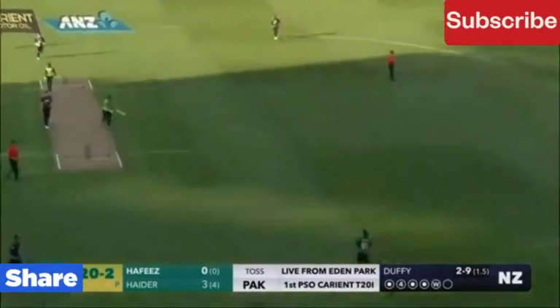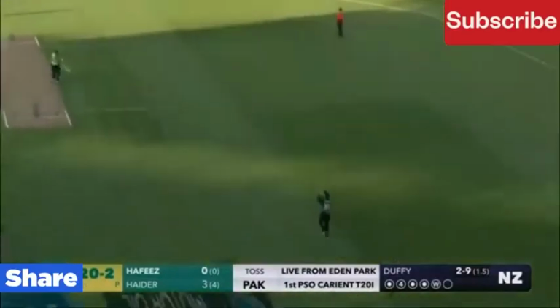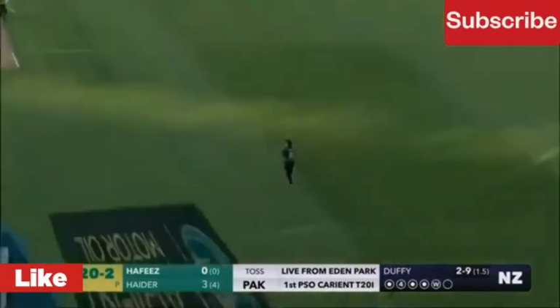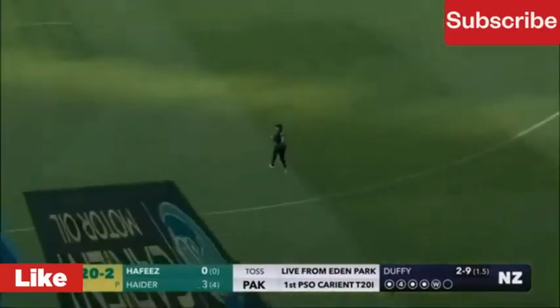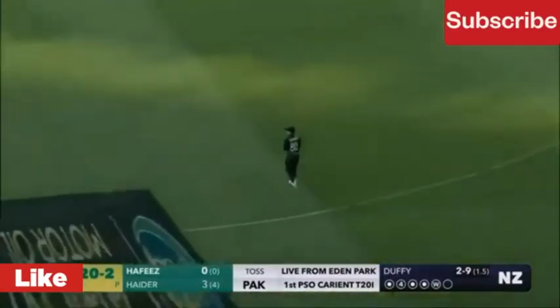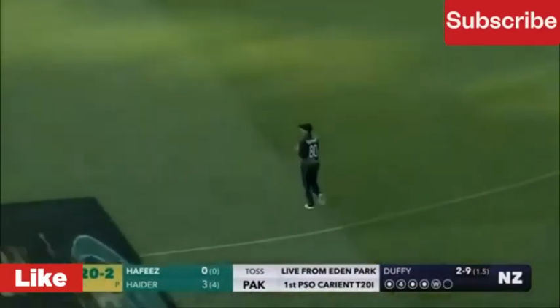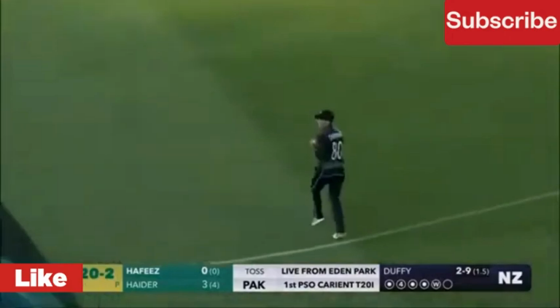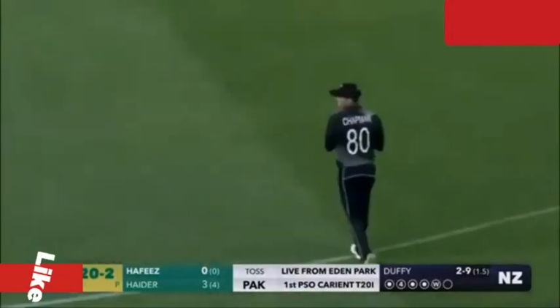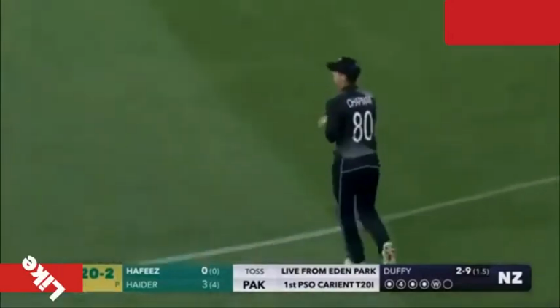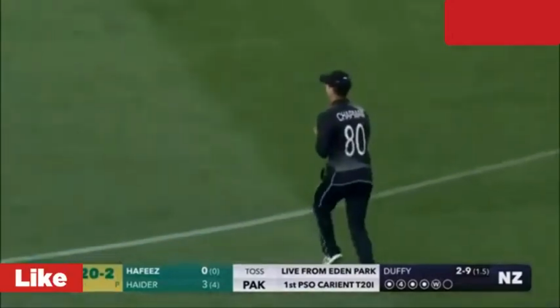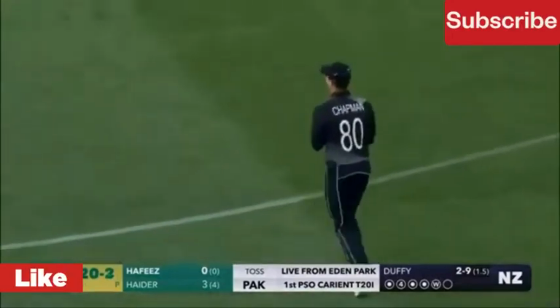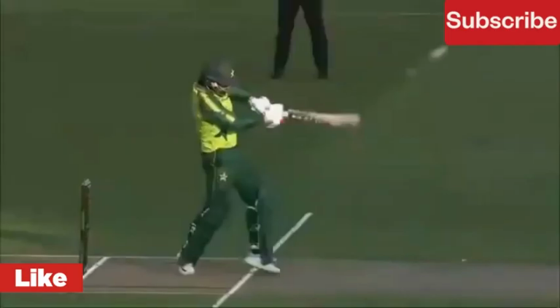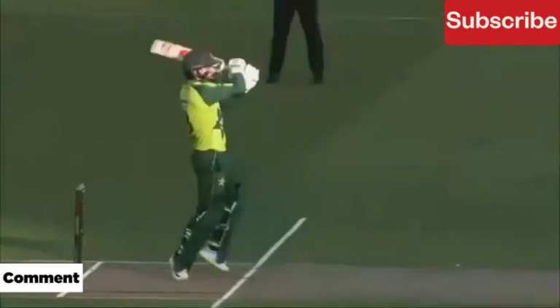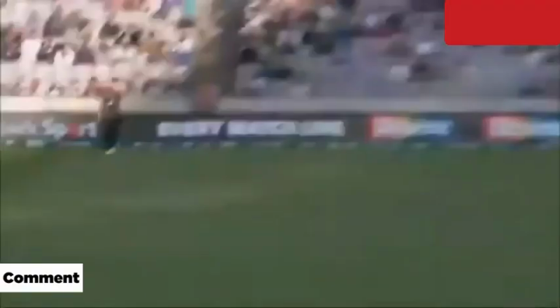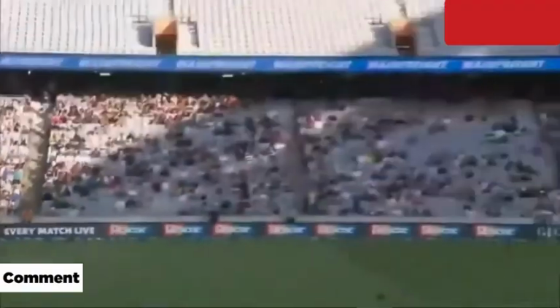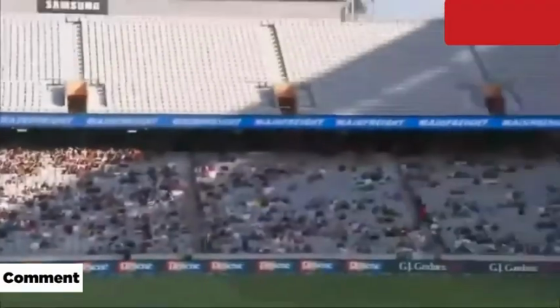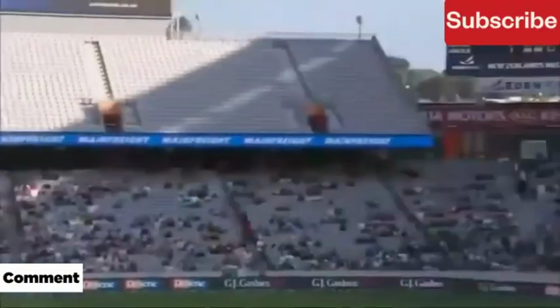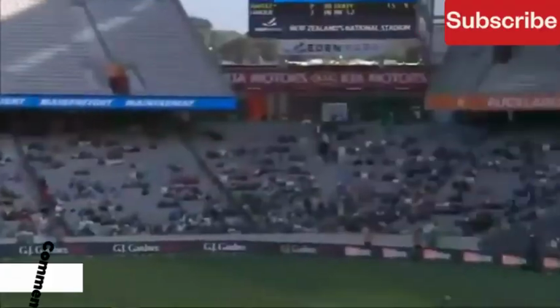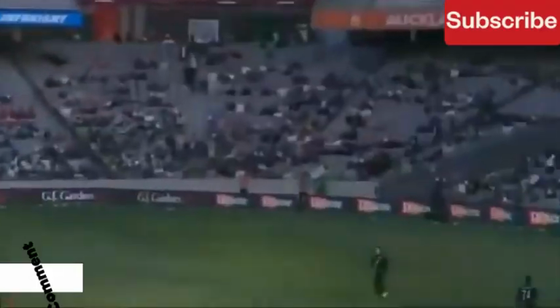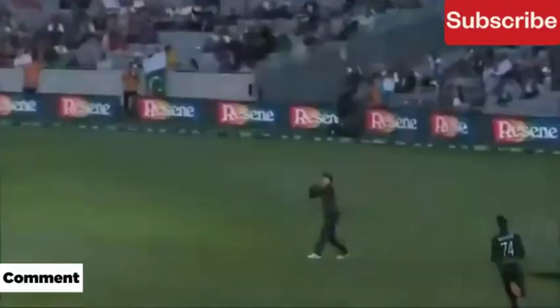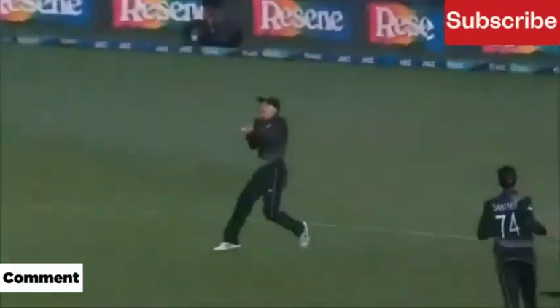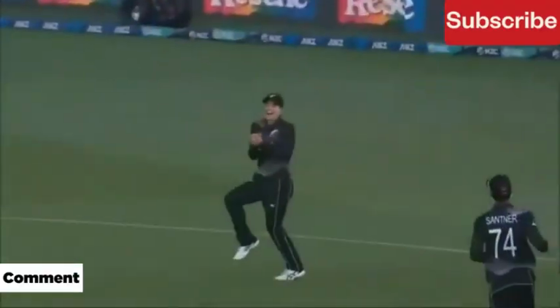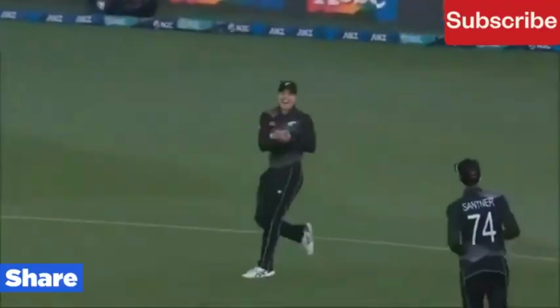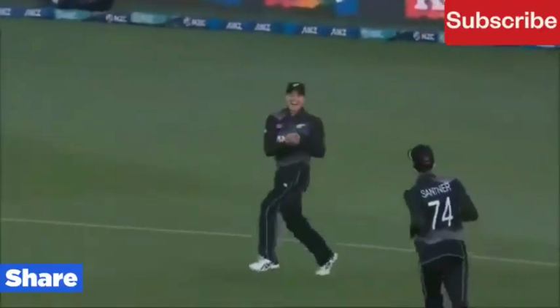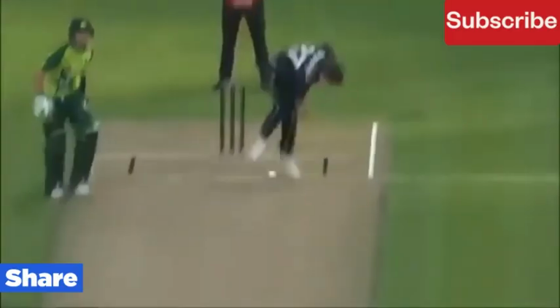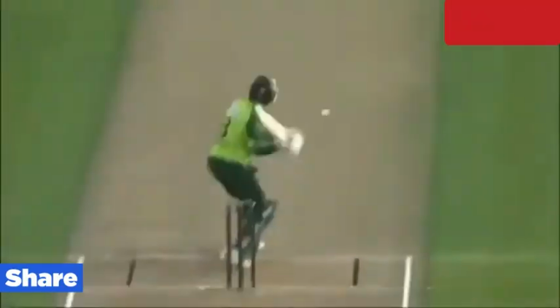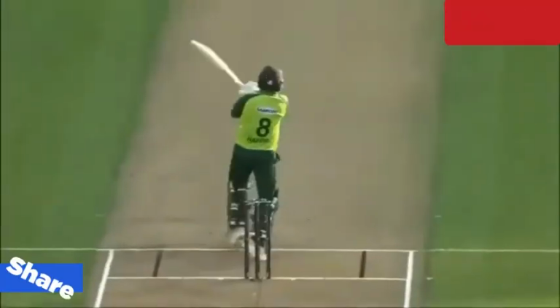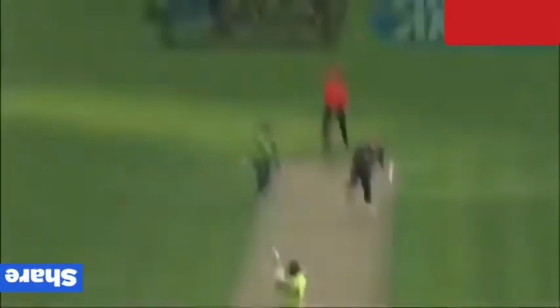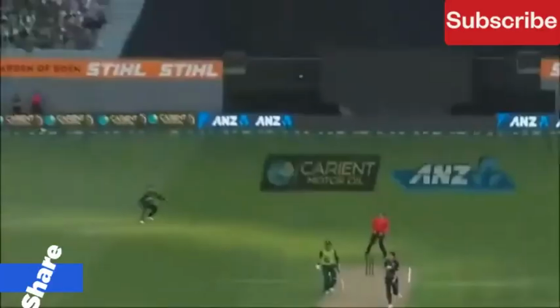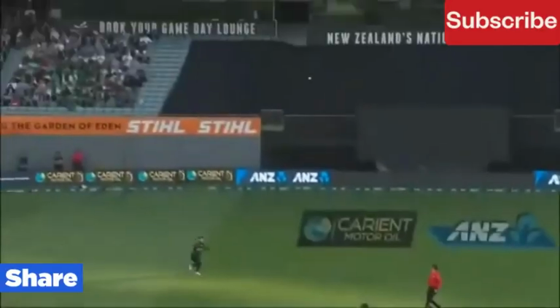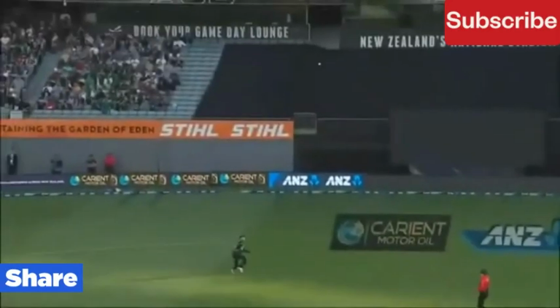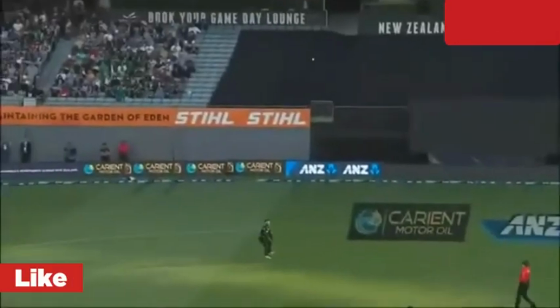He's calling for two. That is a huge appeal. Bola thinks he's got the batsman, but Gumpar thinks otherwise.